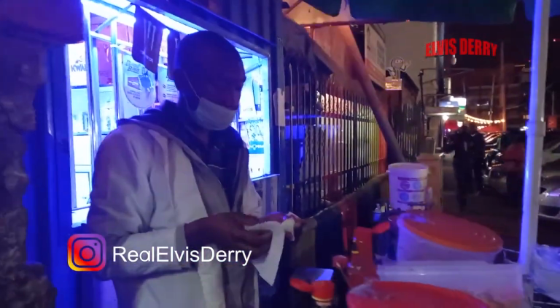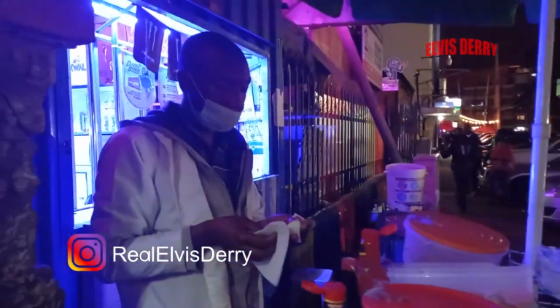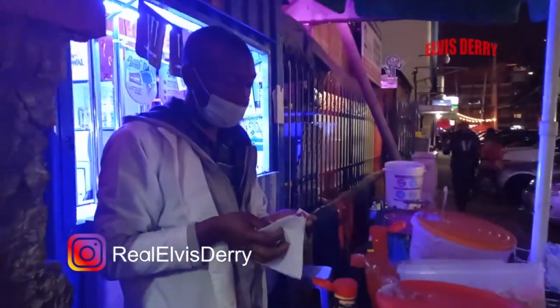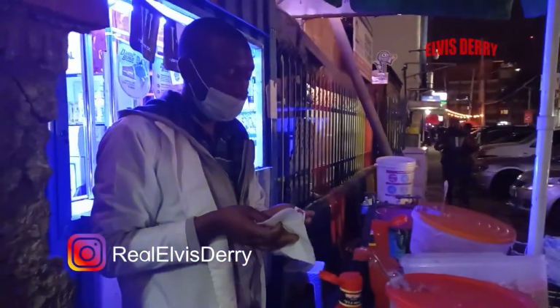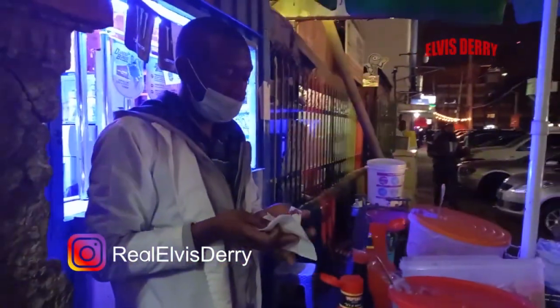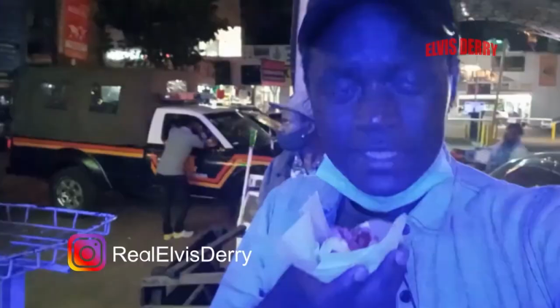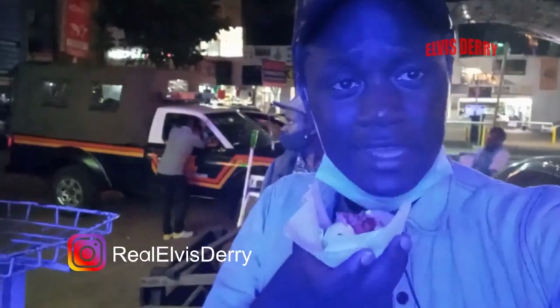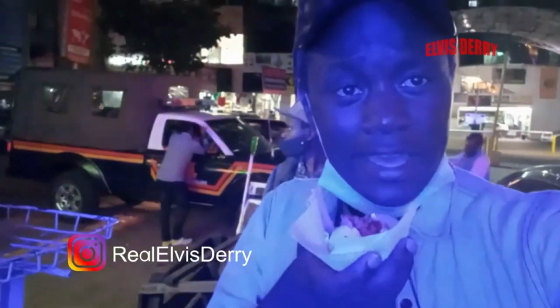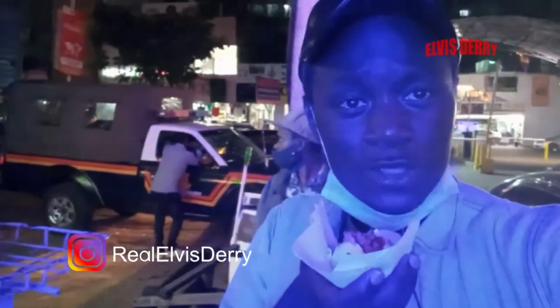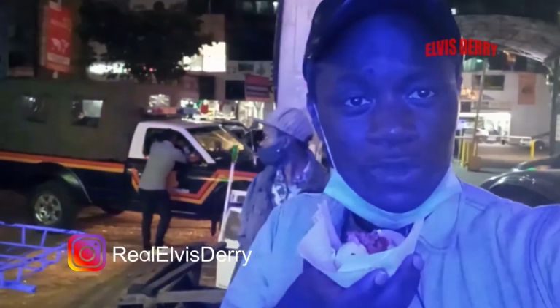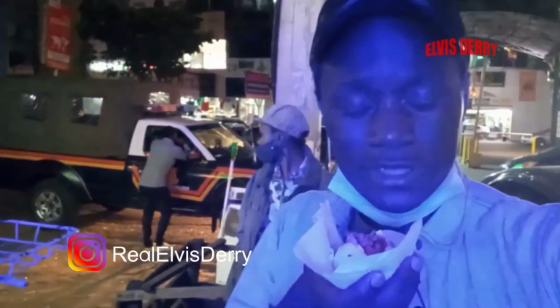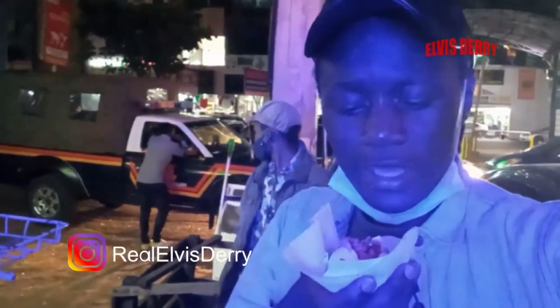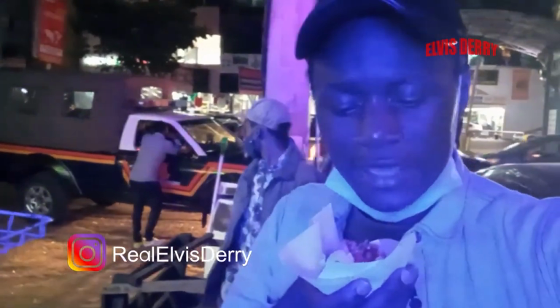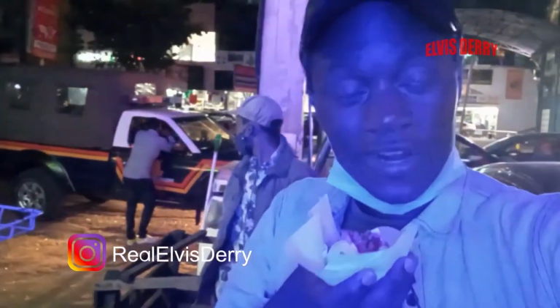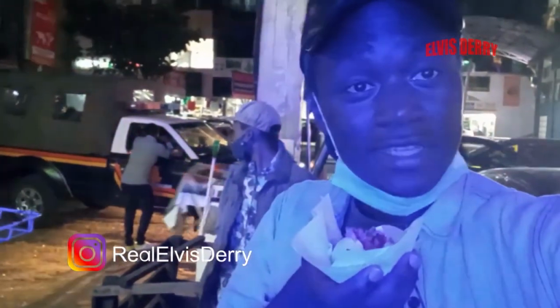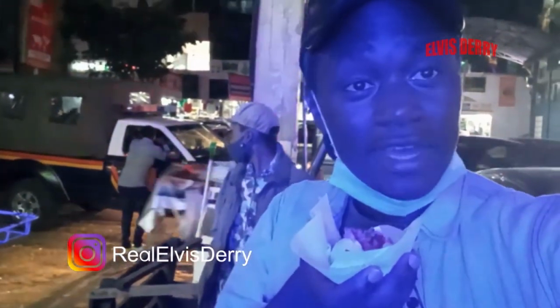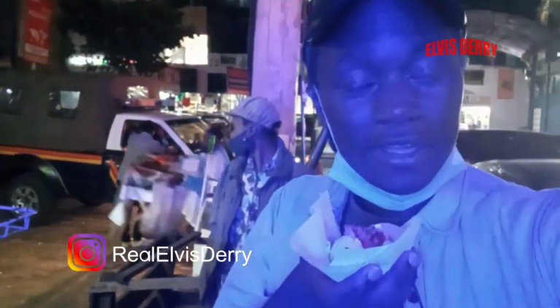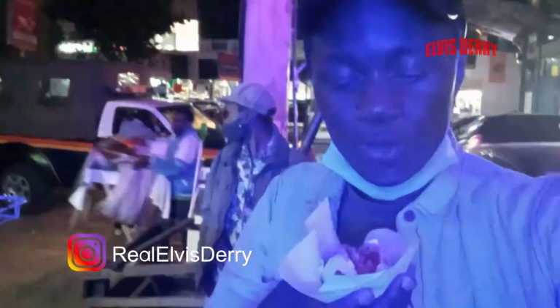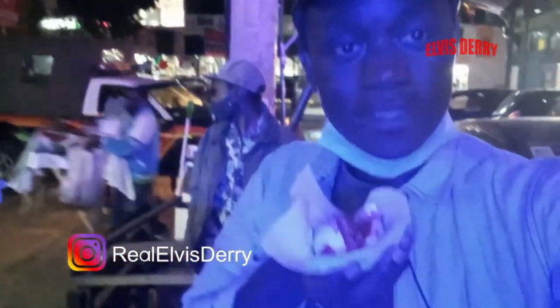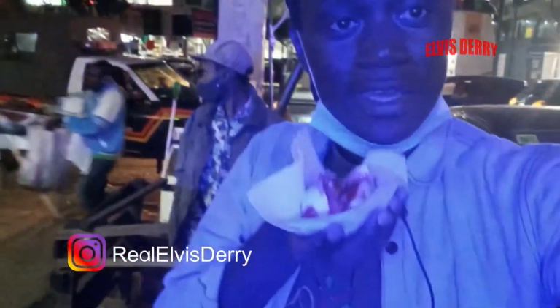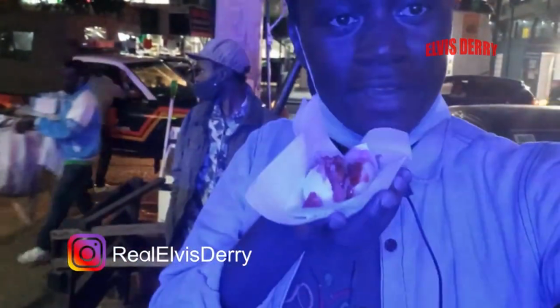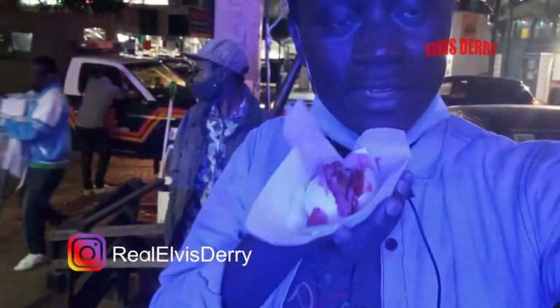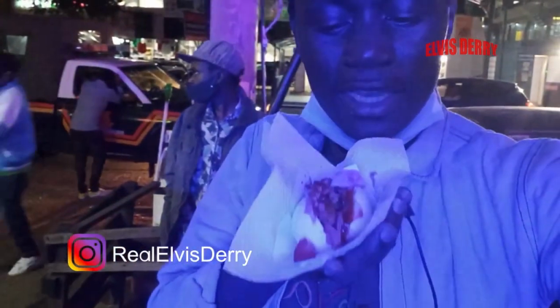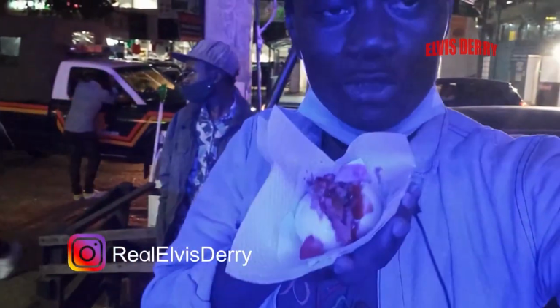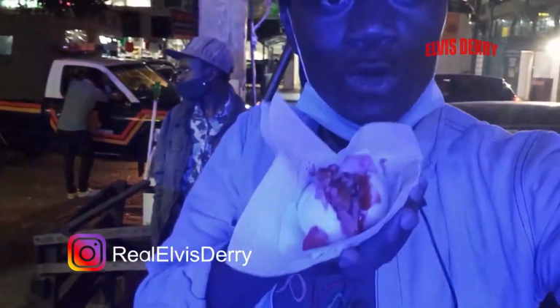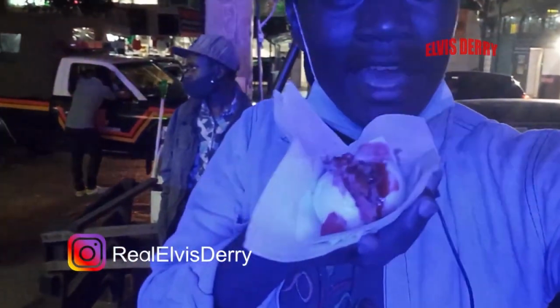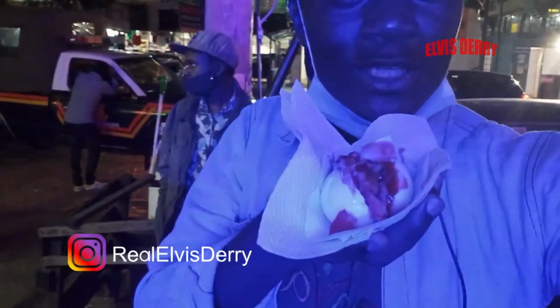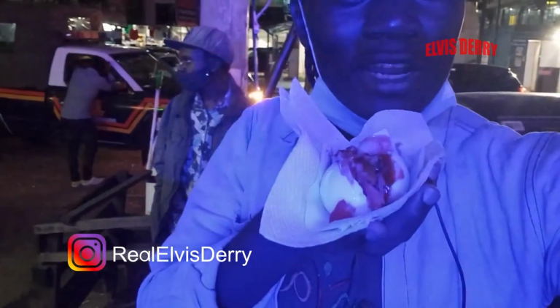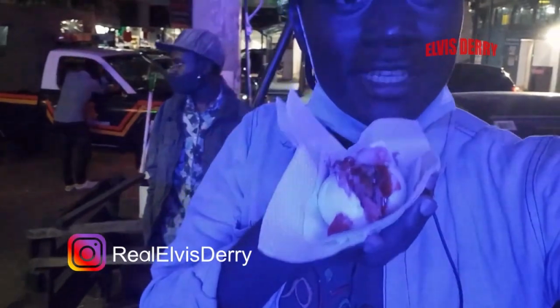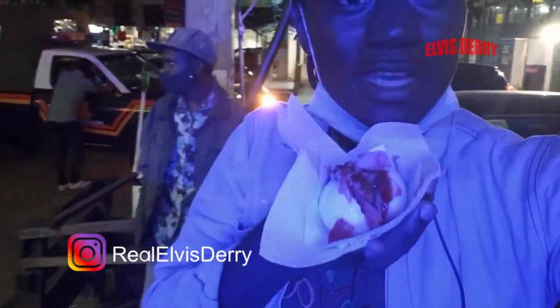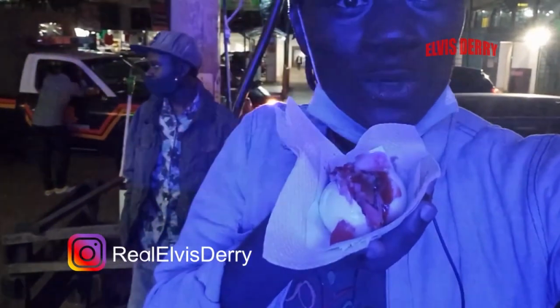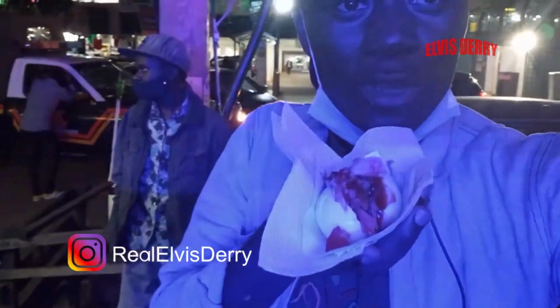Finally guys, this is the egg right here. It looks so nice, so delicious.